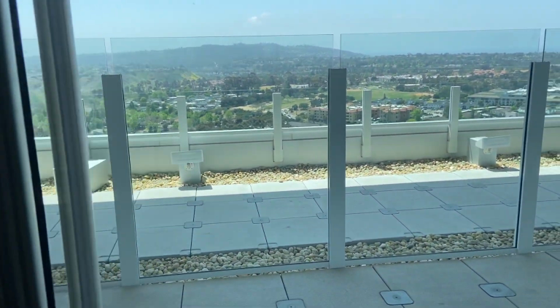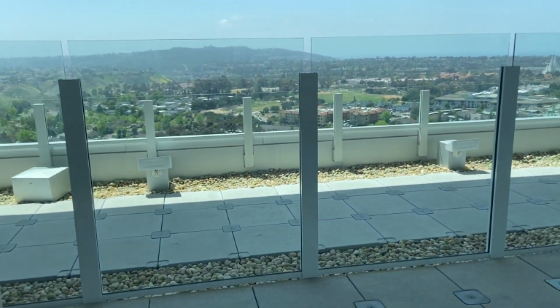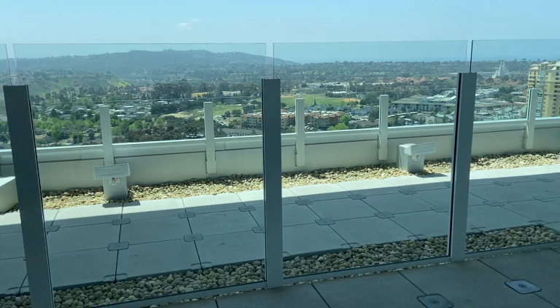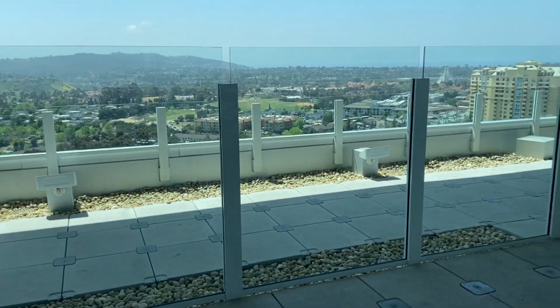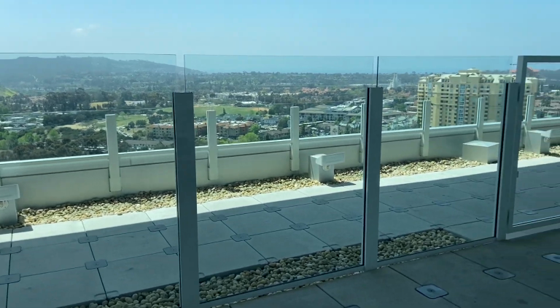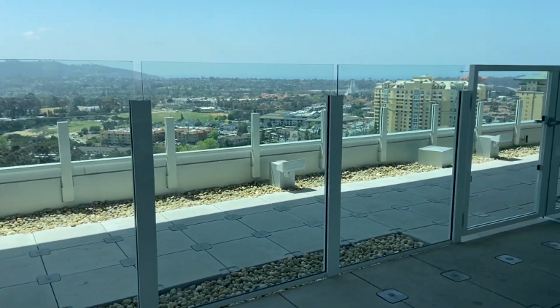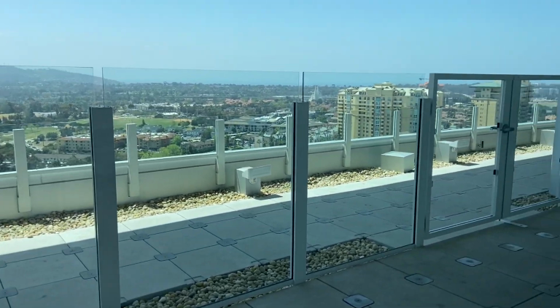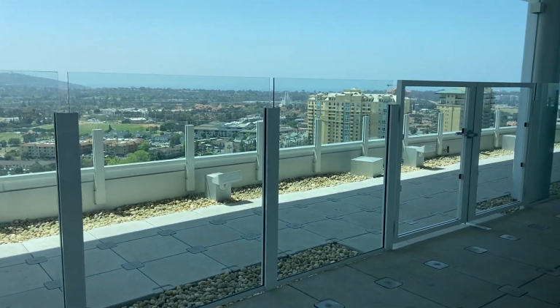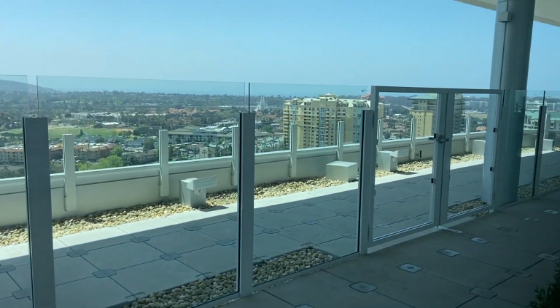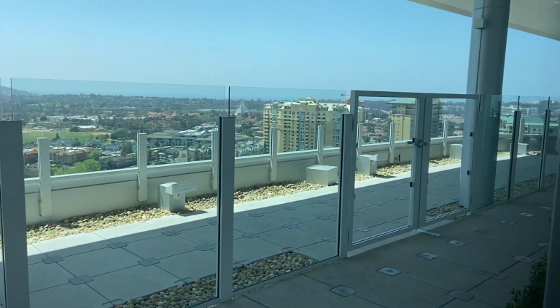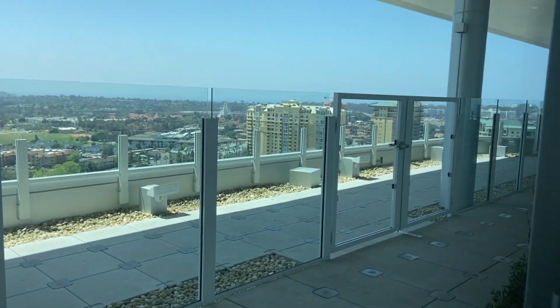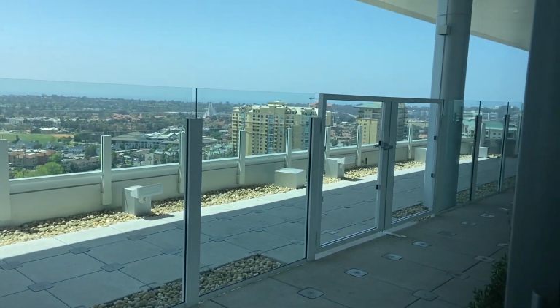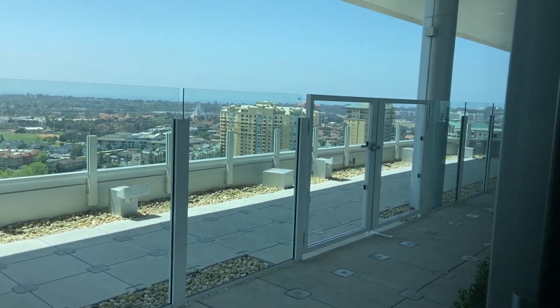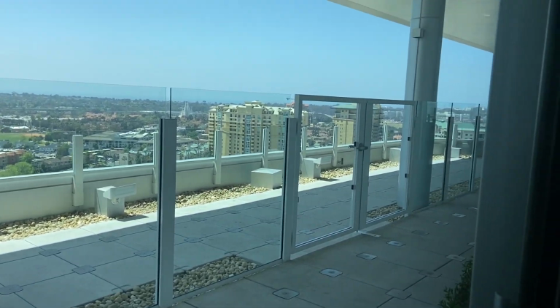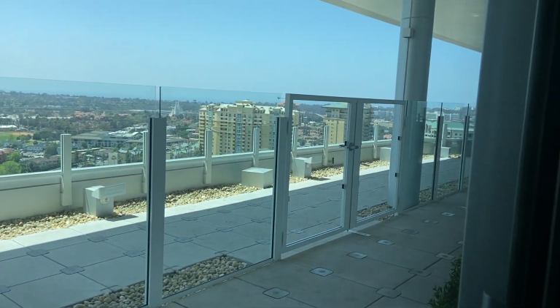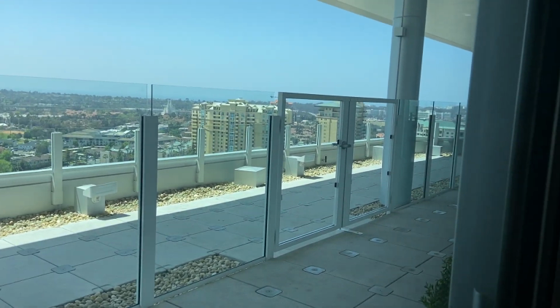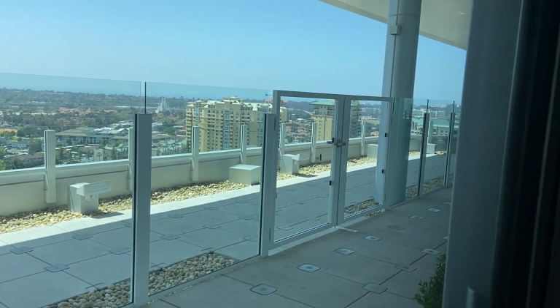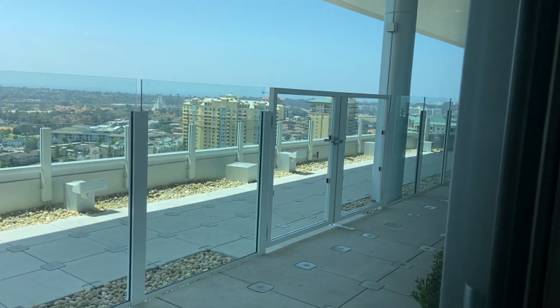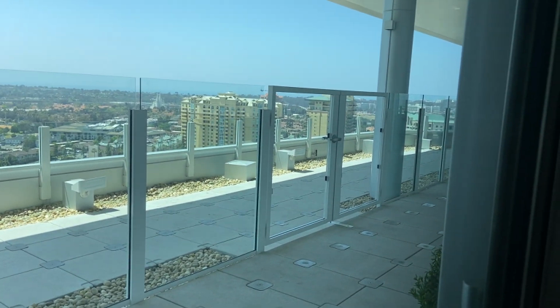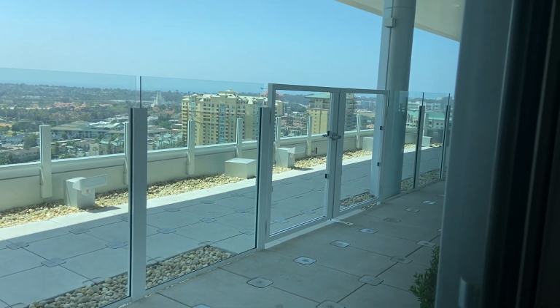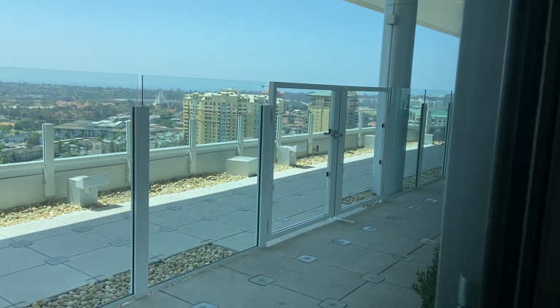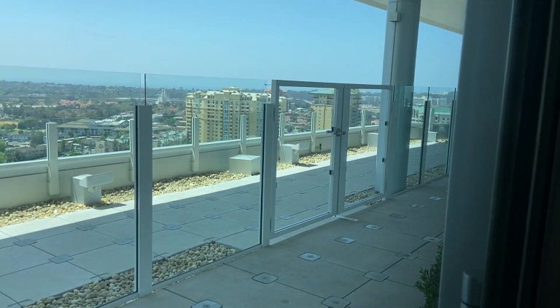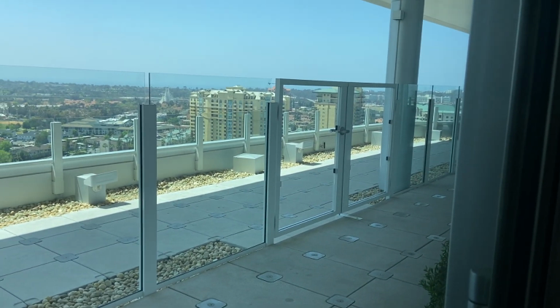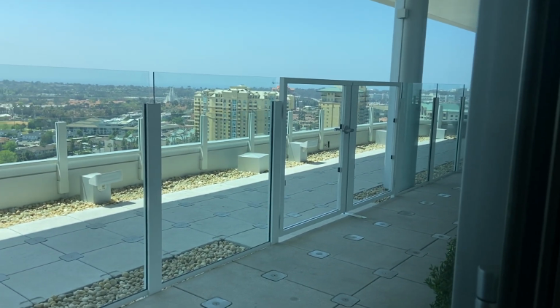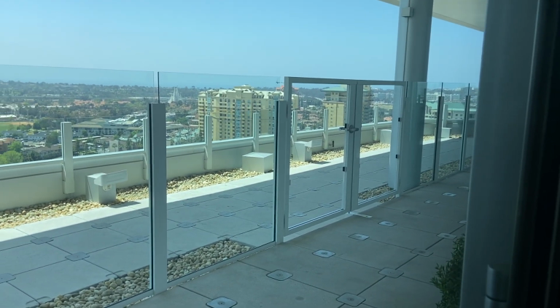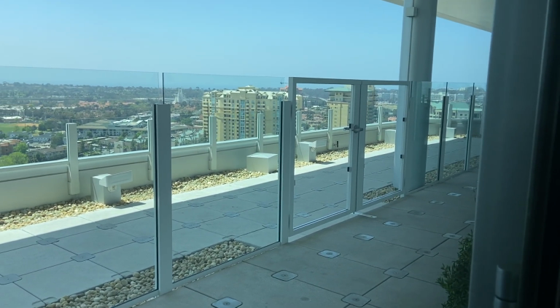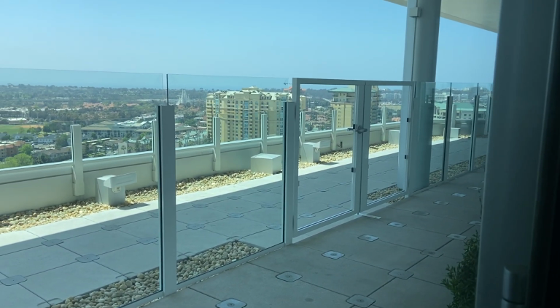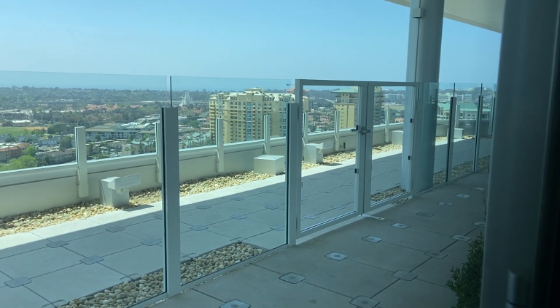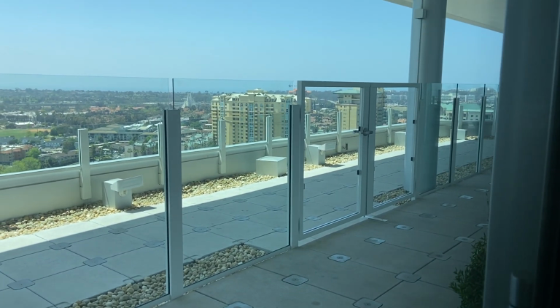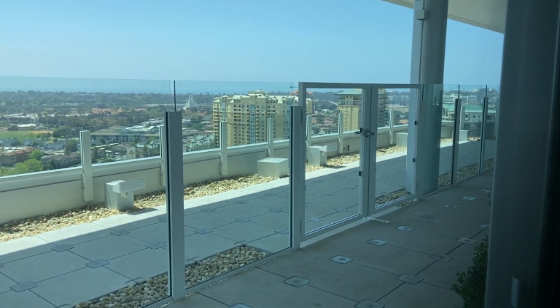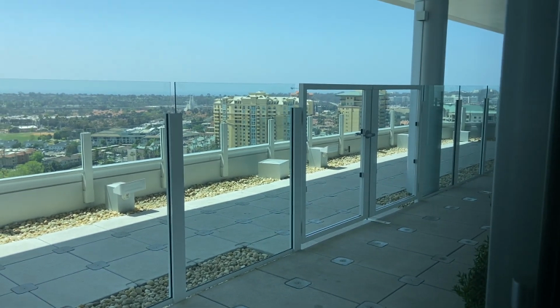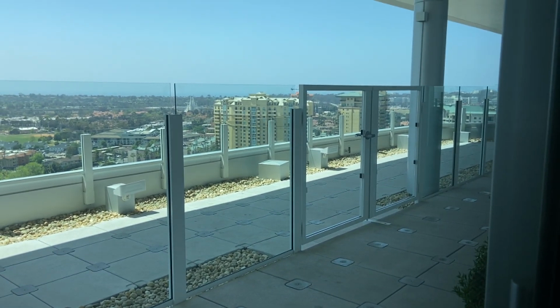Look at that view. Wow. Those are retirement apartment buildings over there.